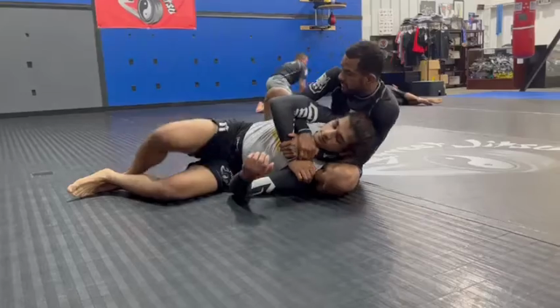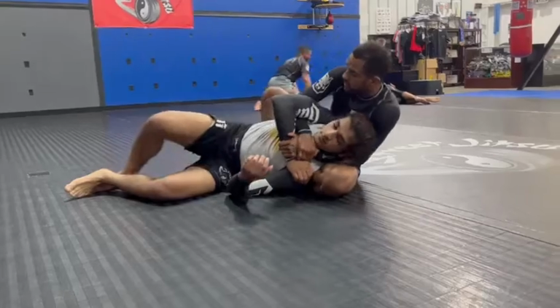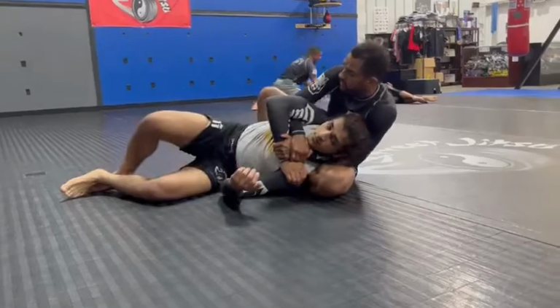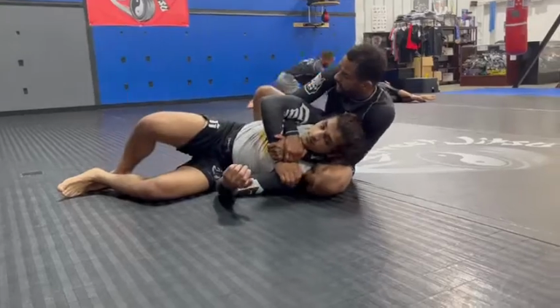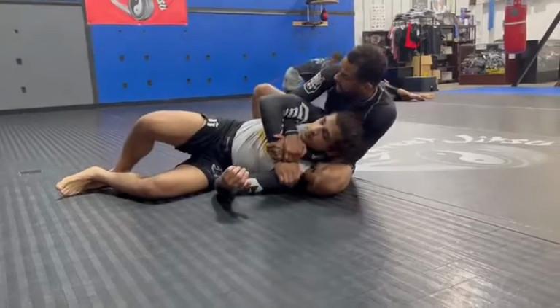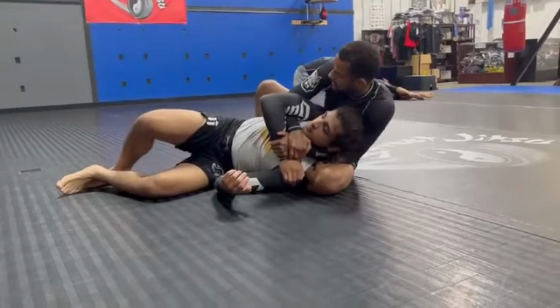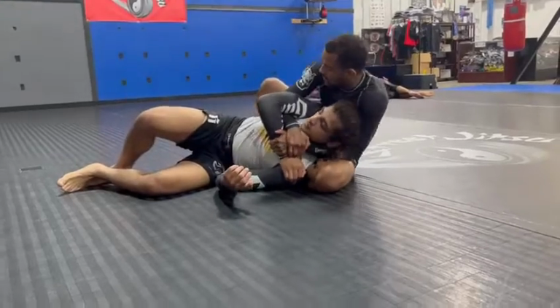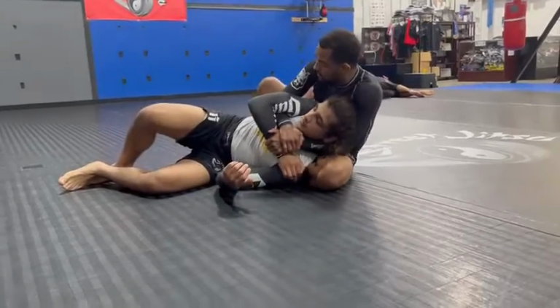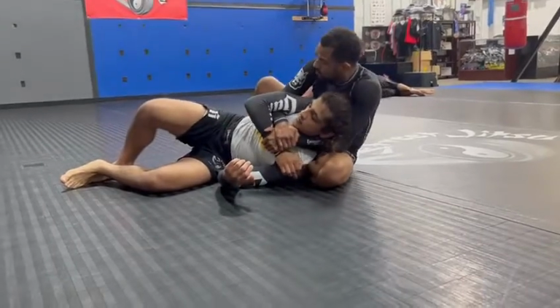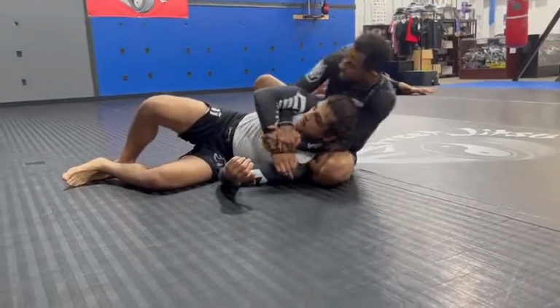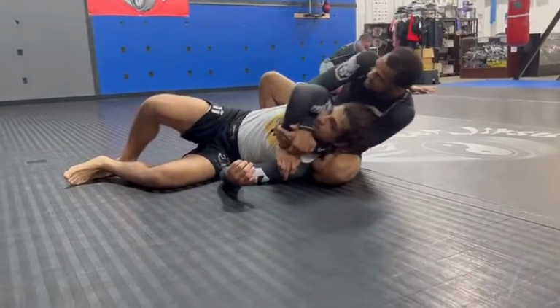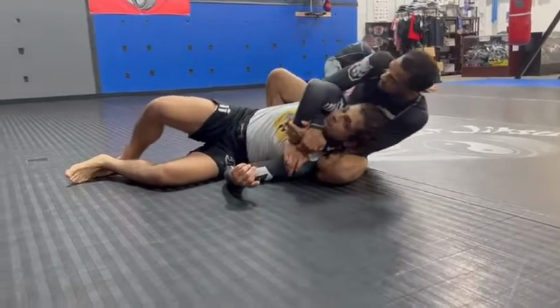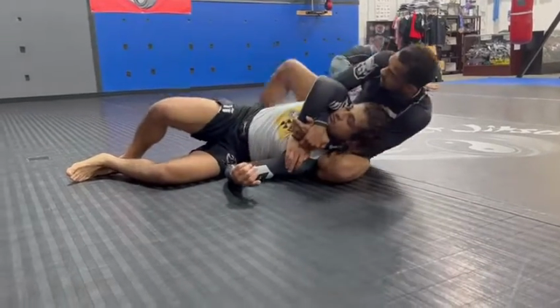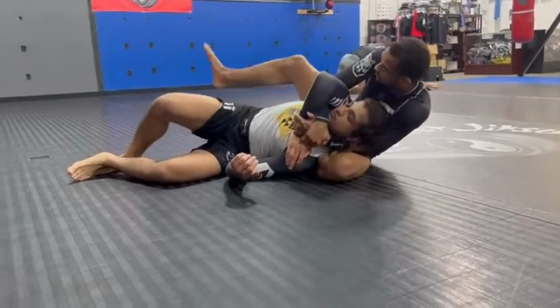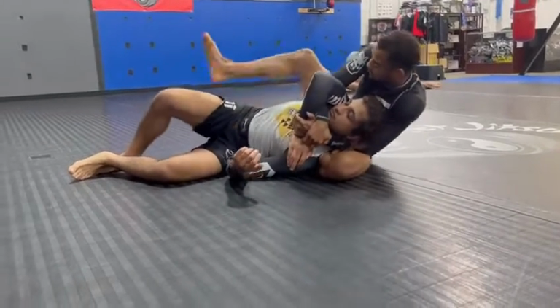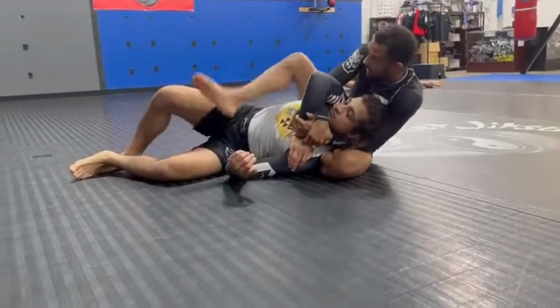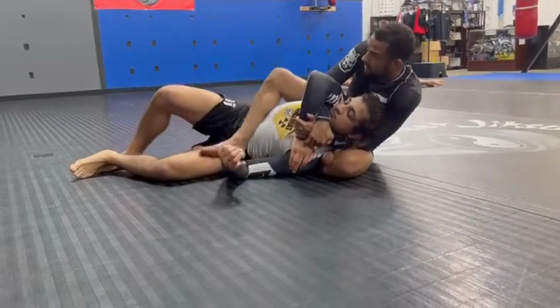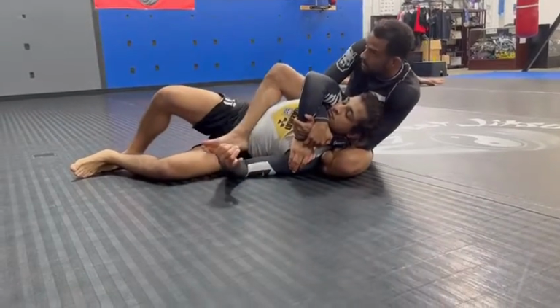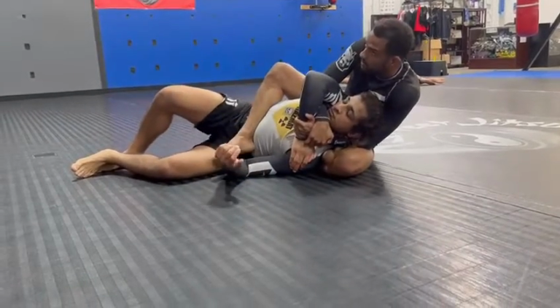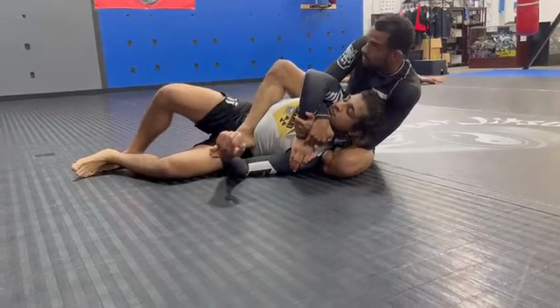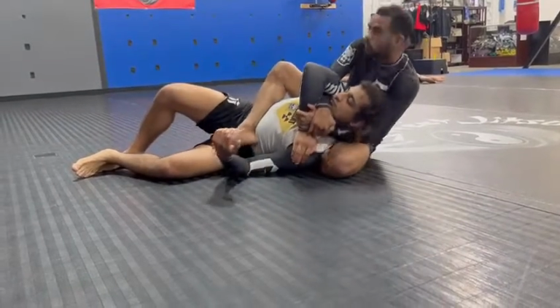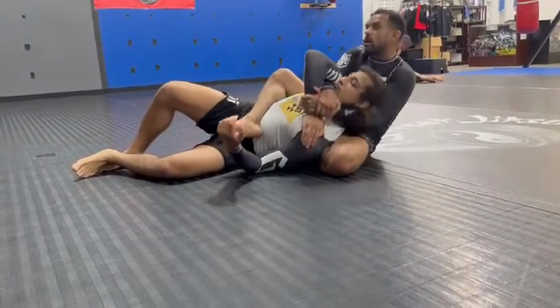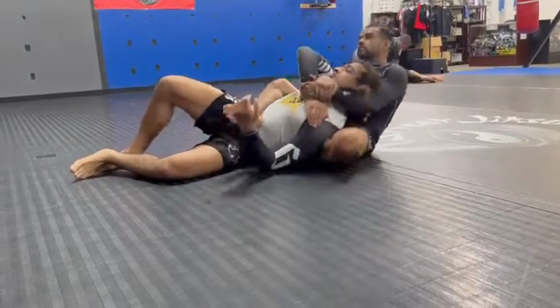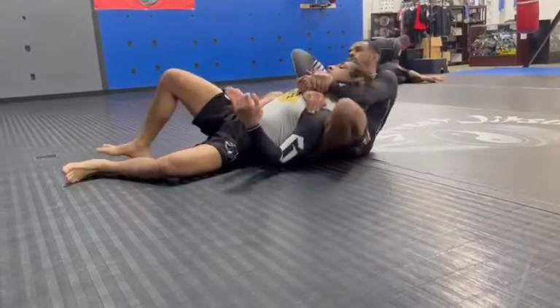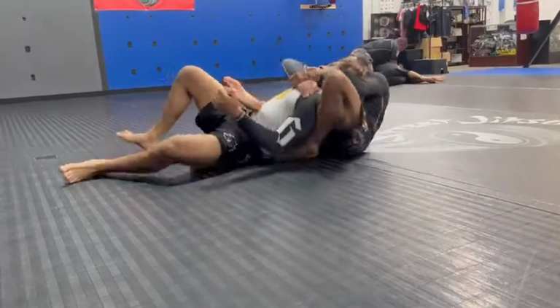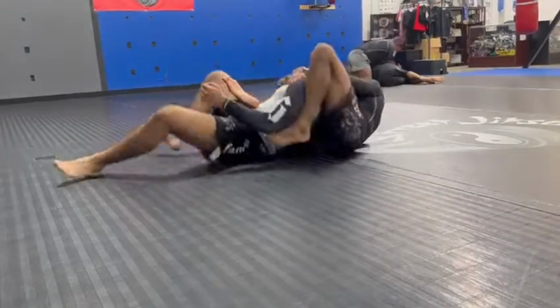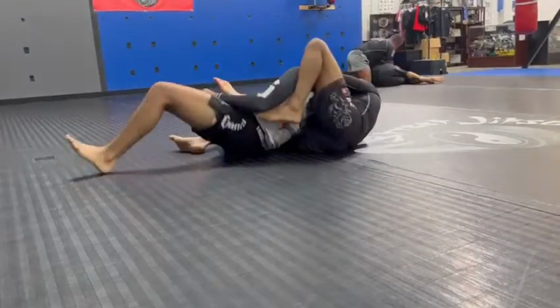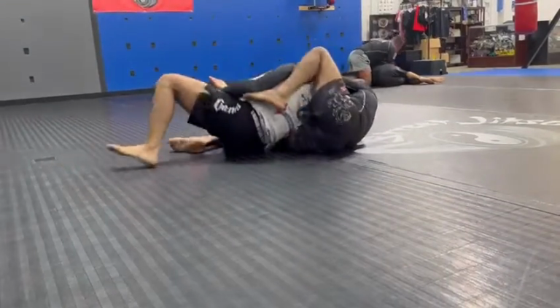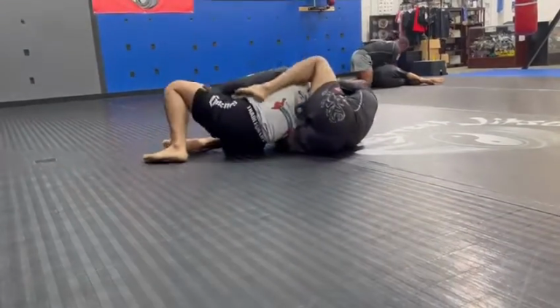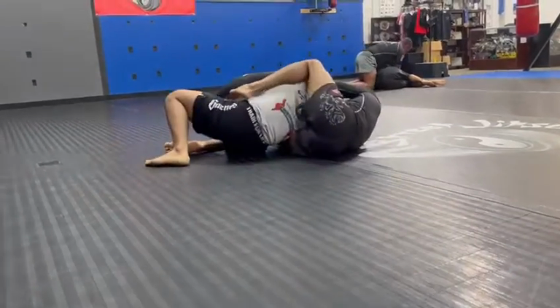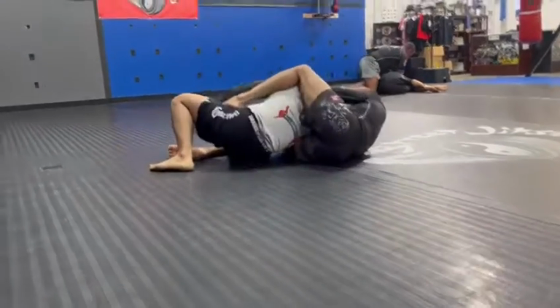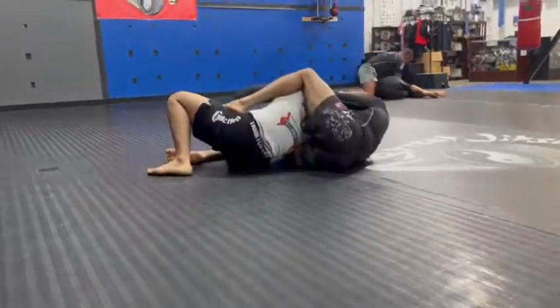Side butterfly, raise his elbow up, throw my leg over, lock him over, right in here.